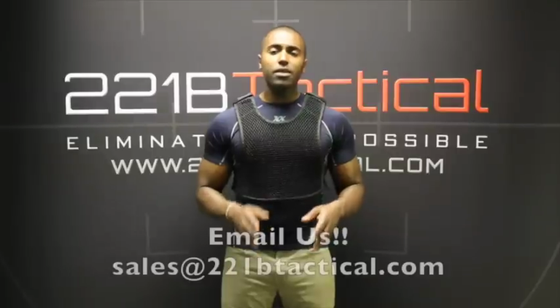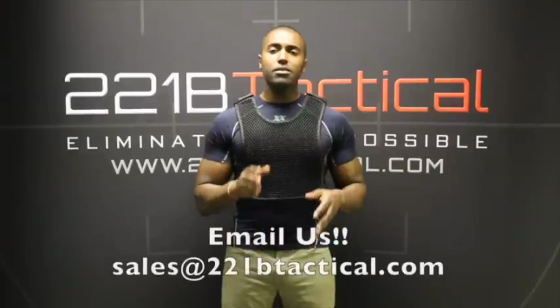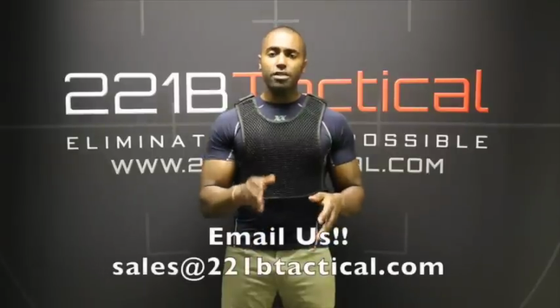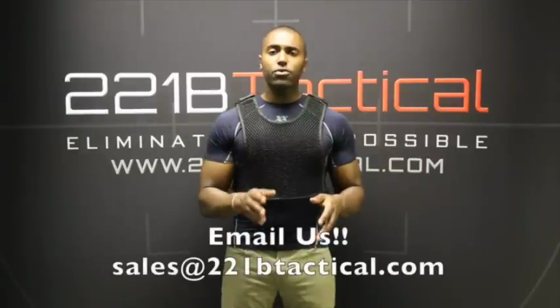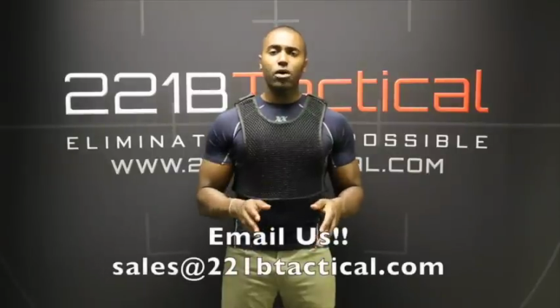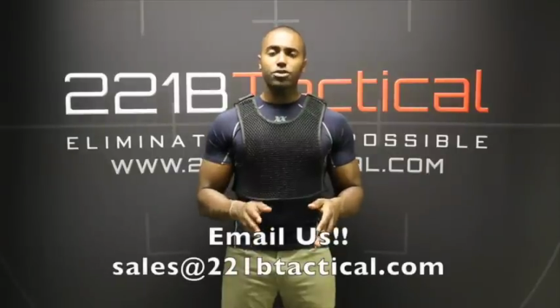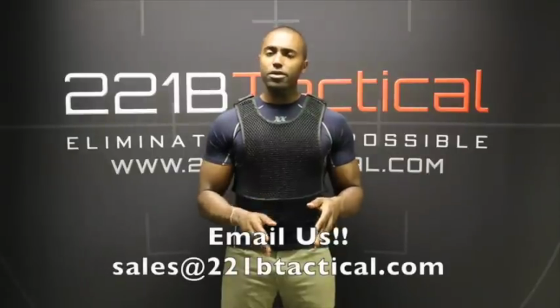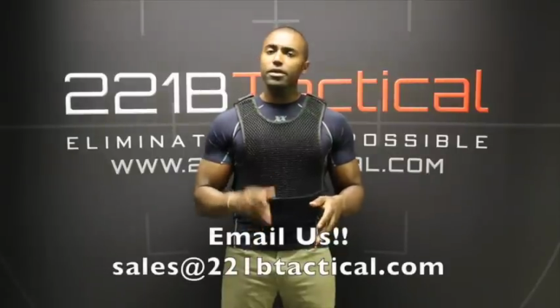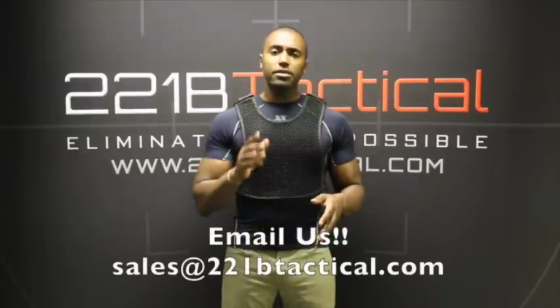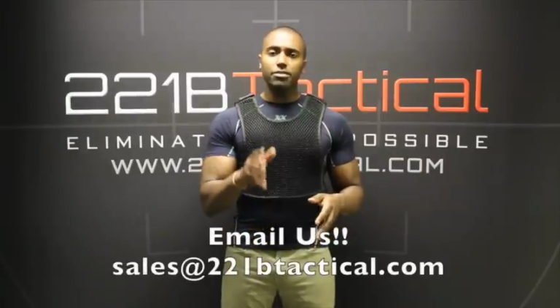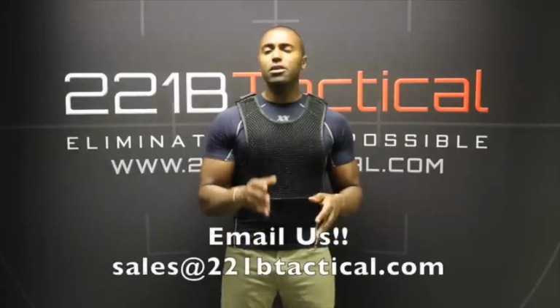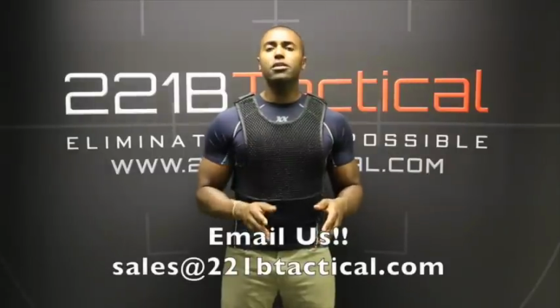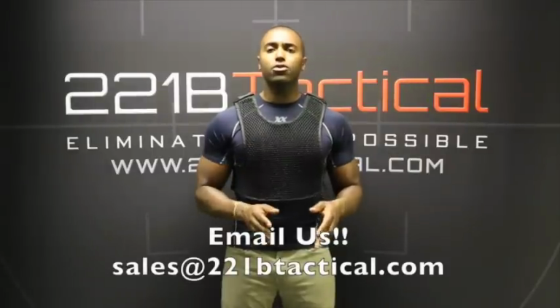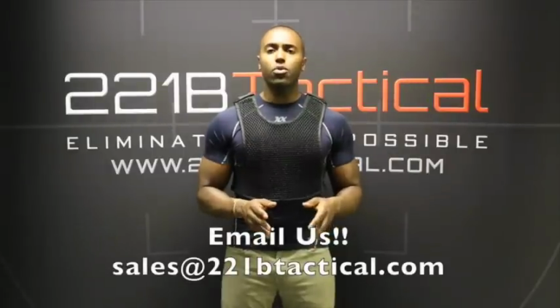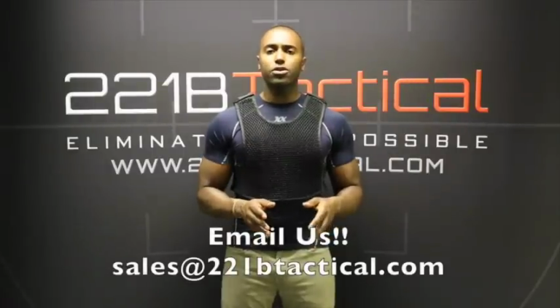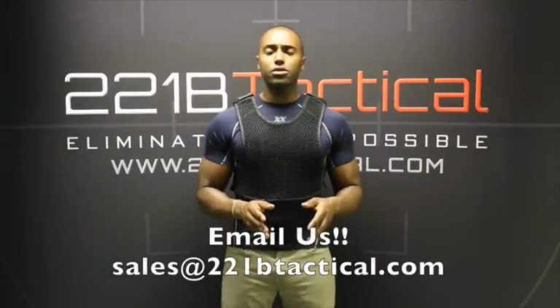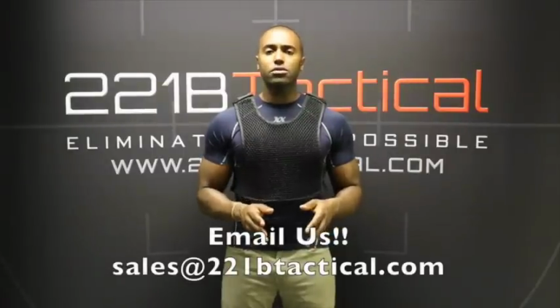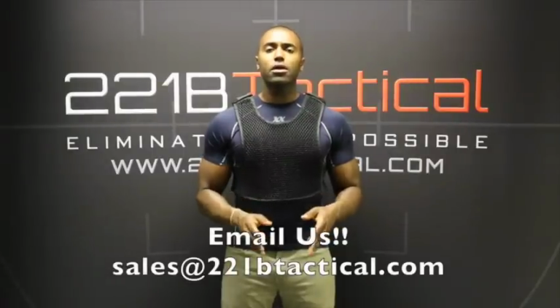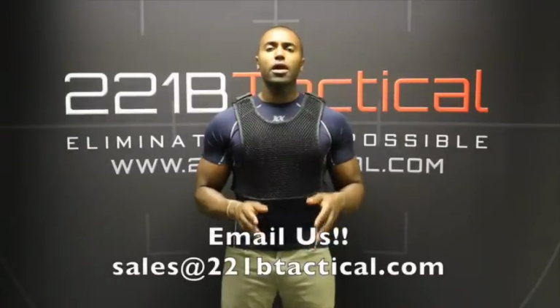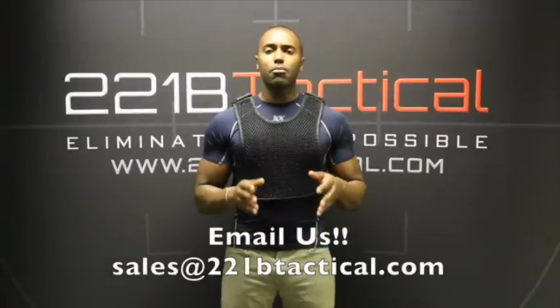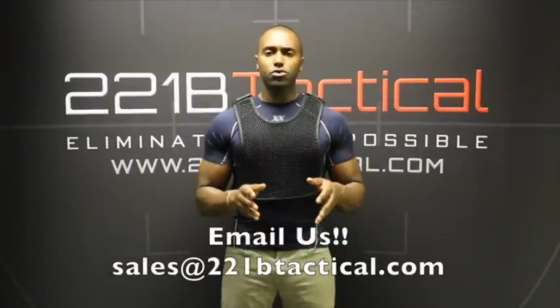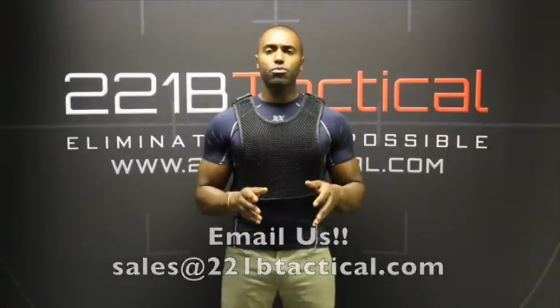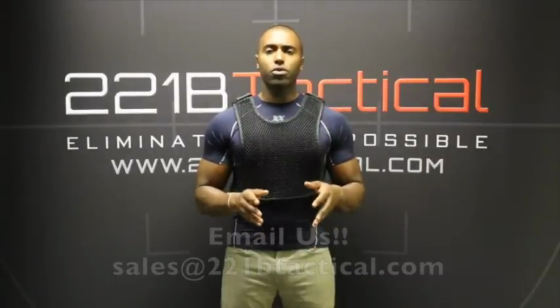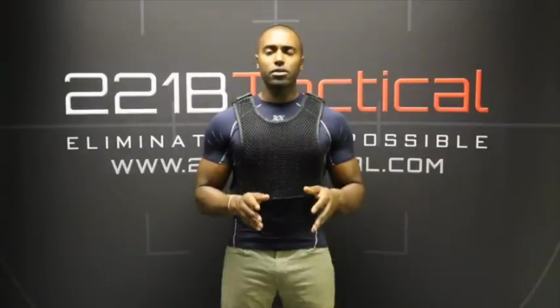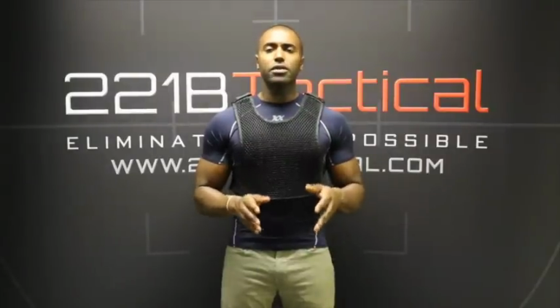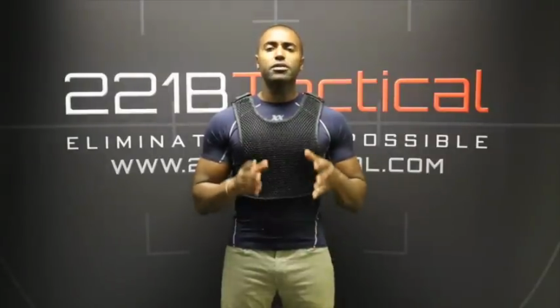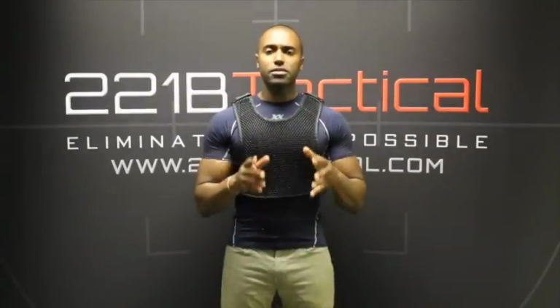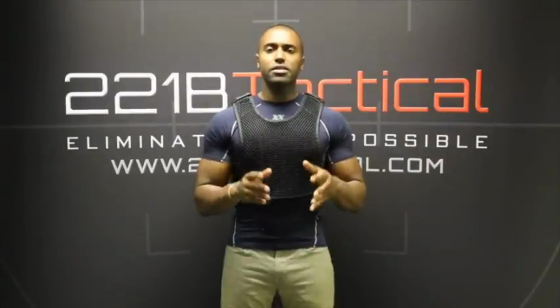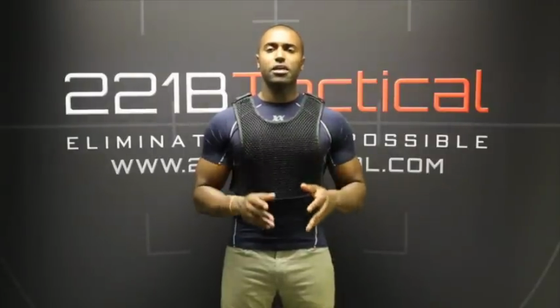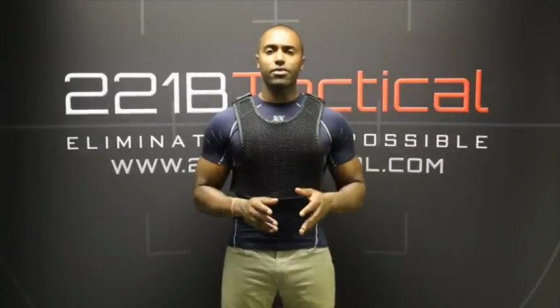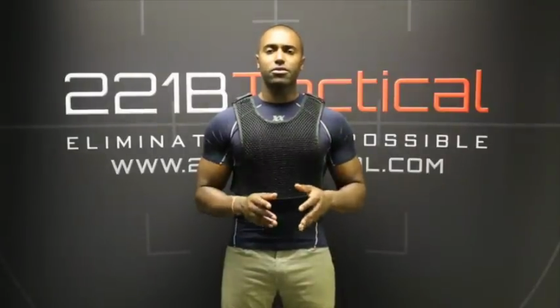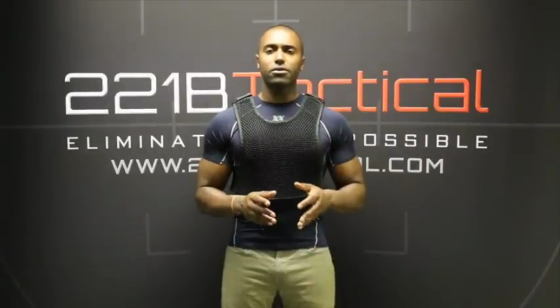Keep sending in your questions and most importantly, stay safe out there.